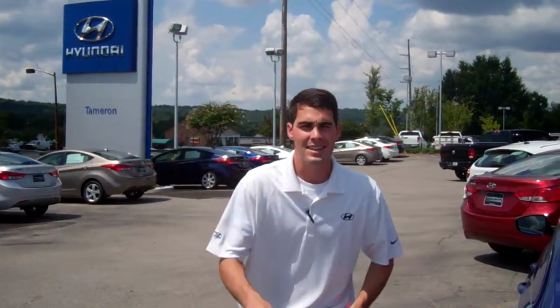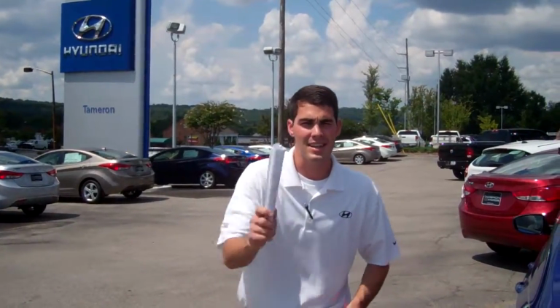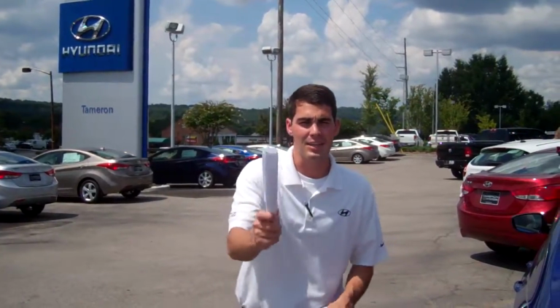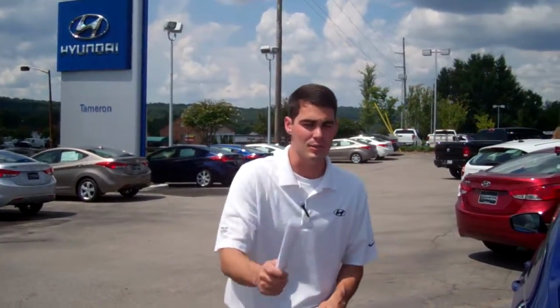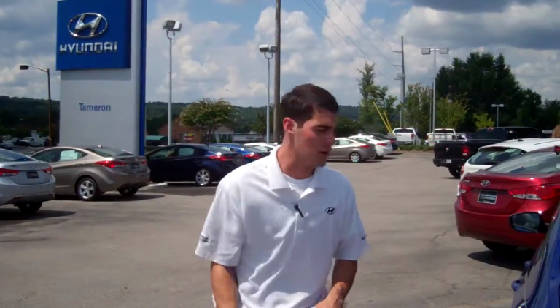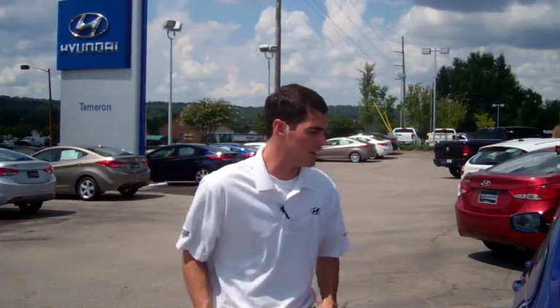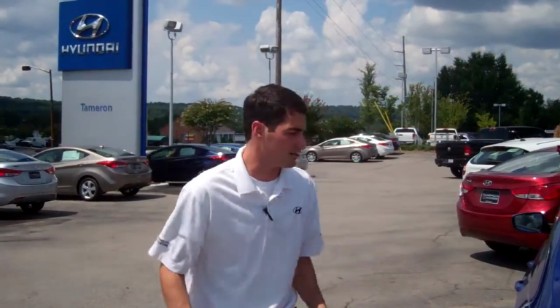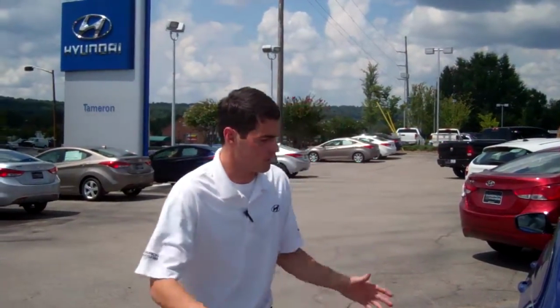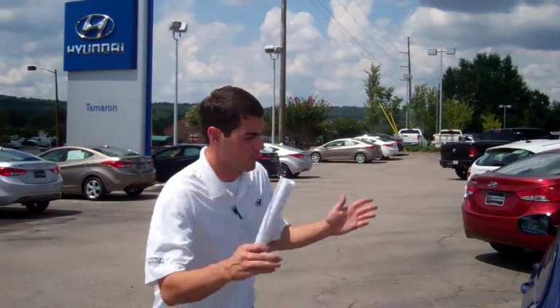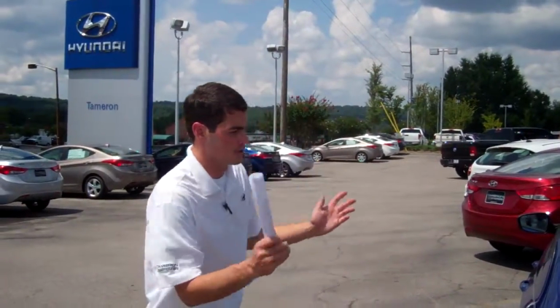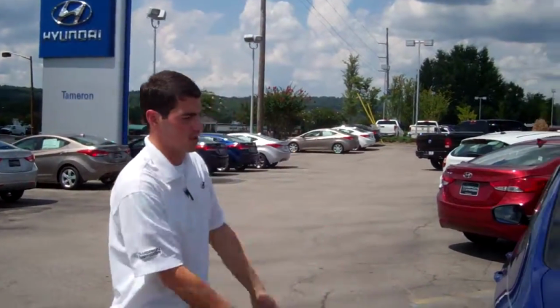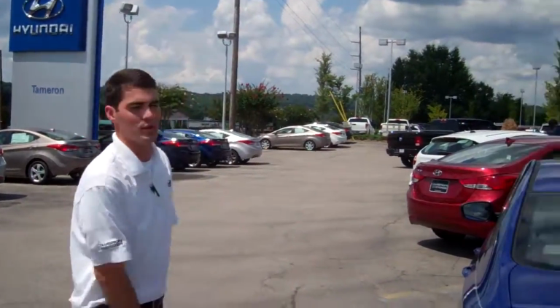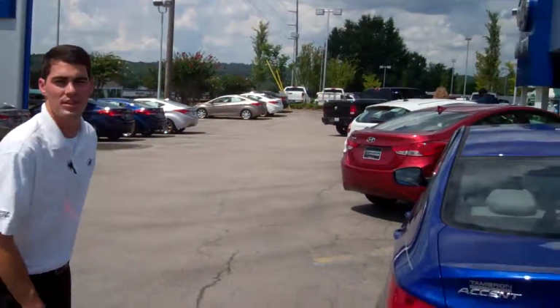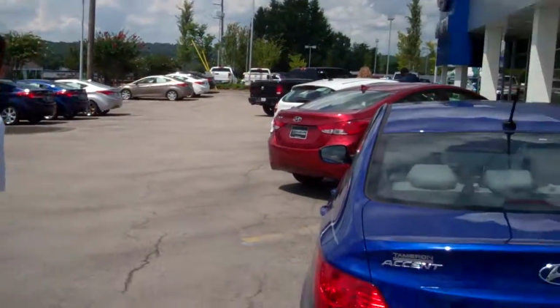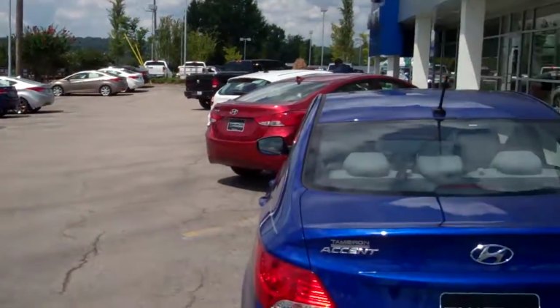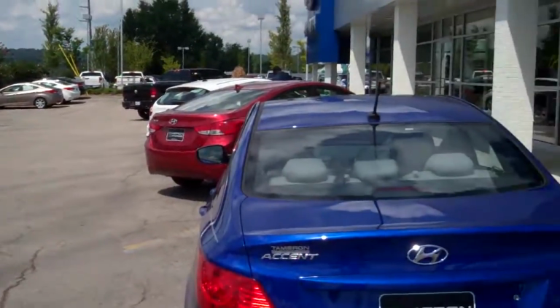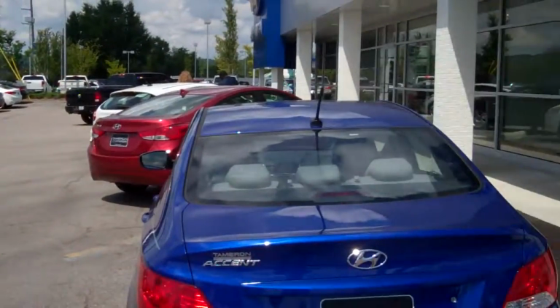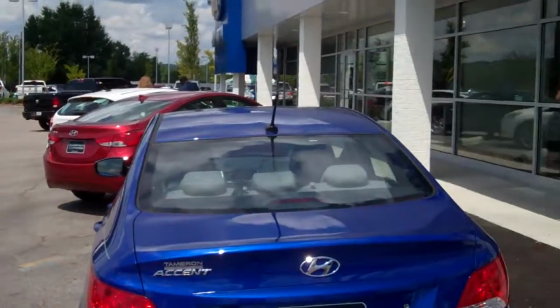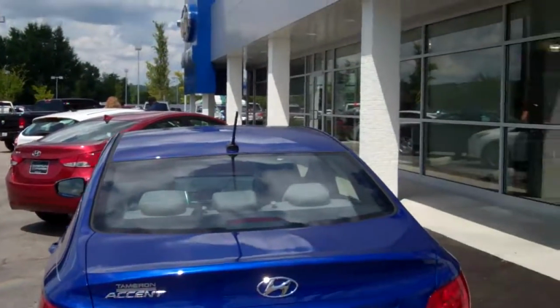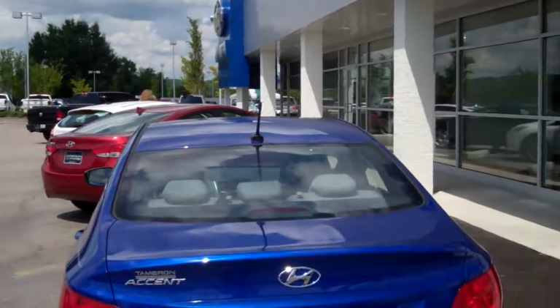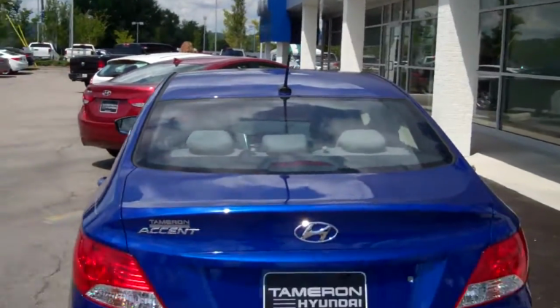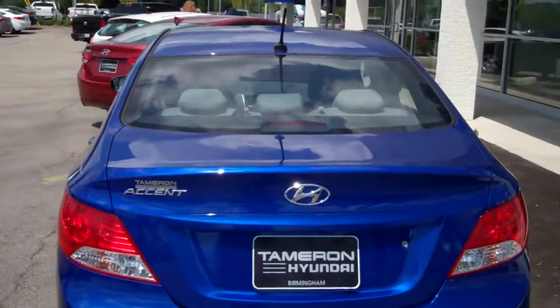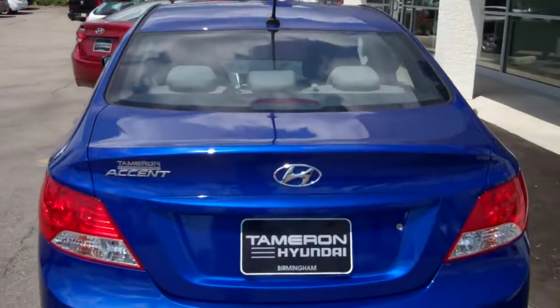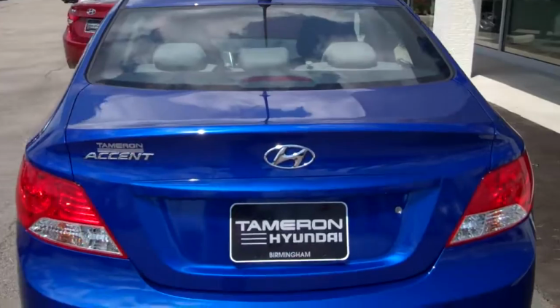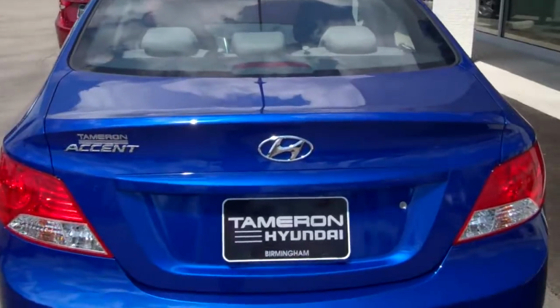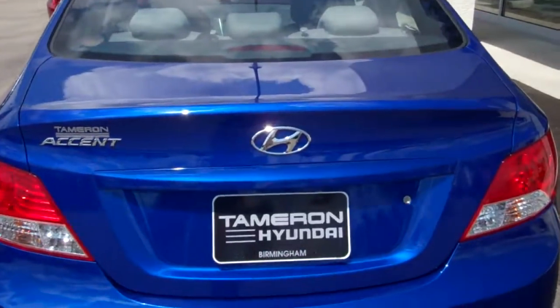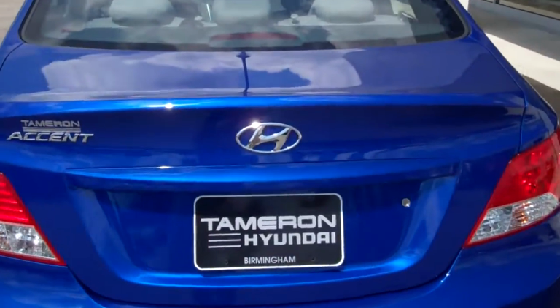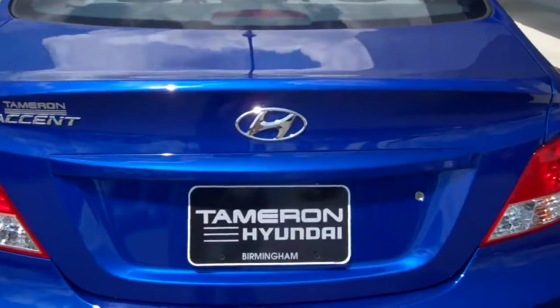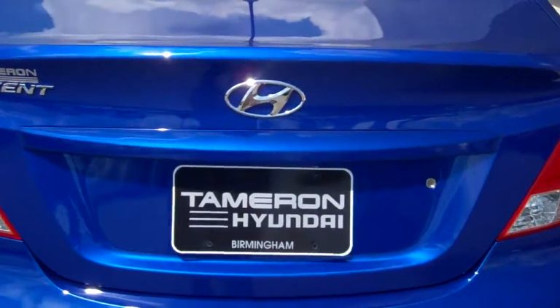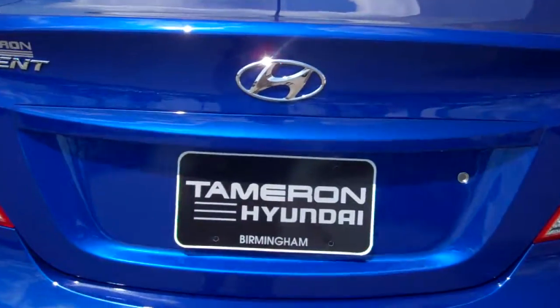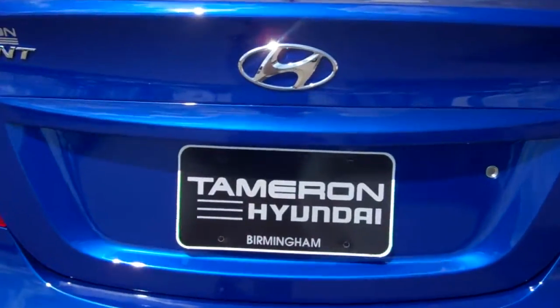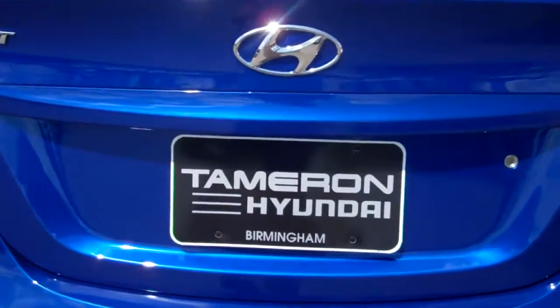Thank you Charlie and I look forward to showing you this Accent. I'm going to show you this Accent.